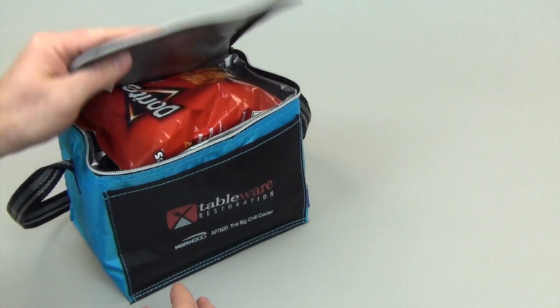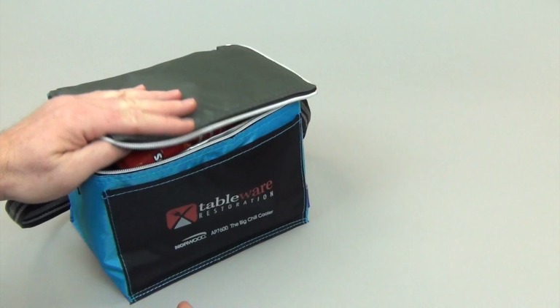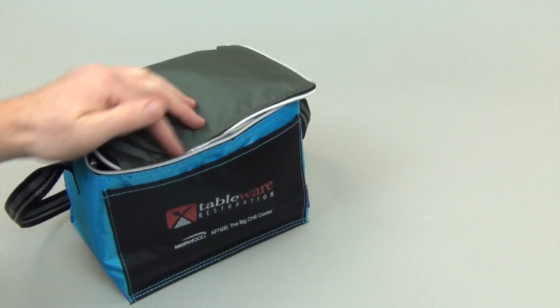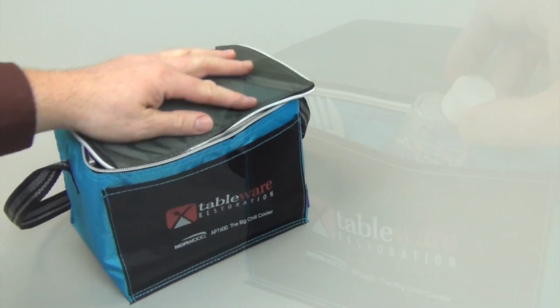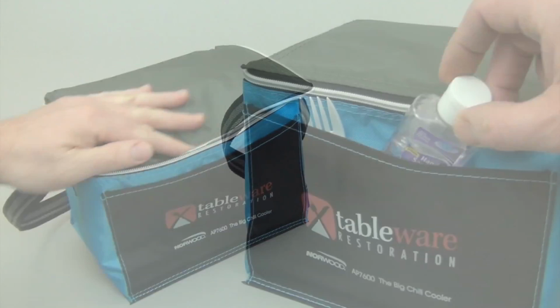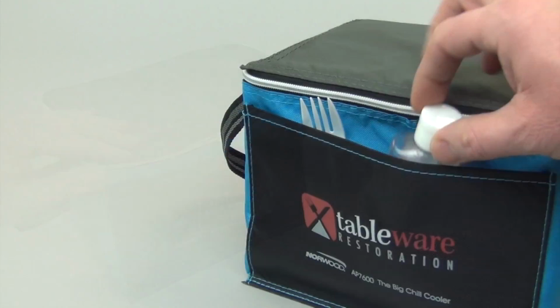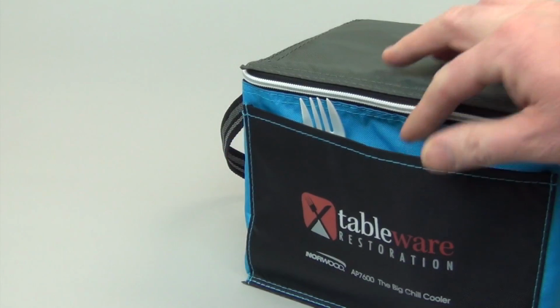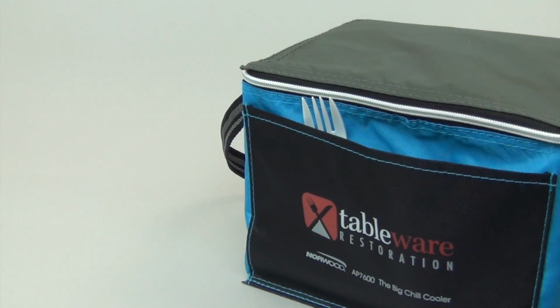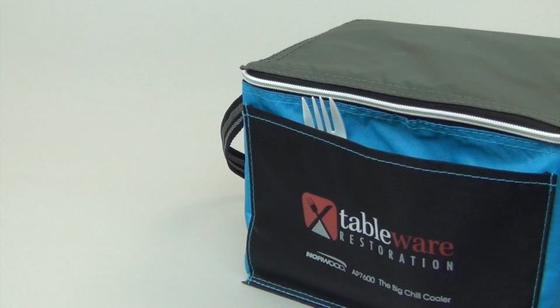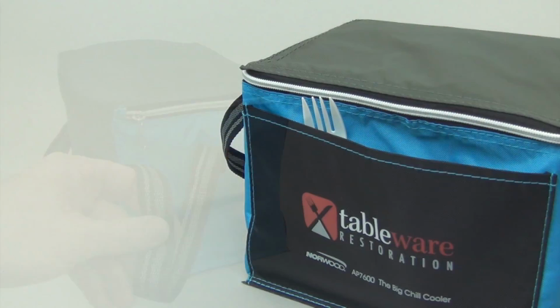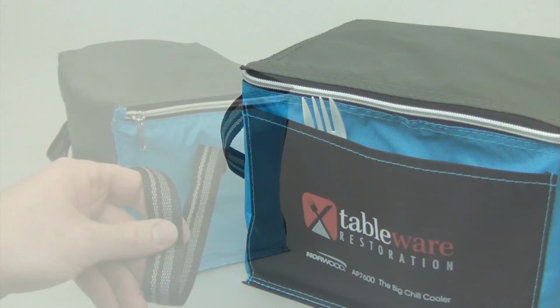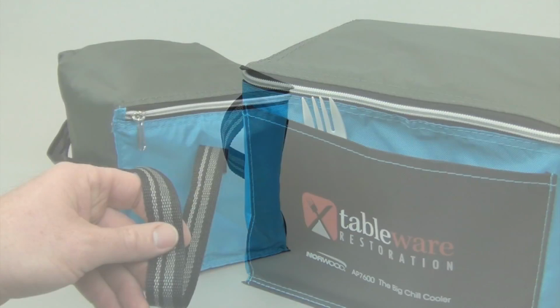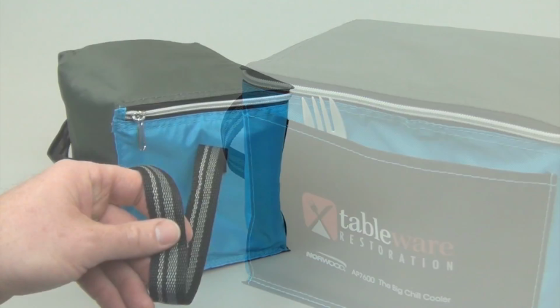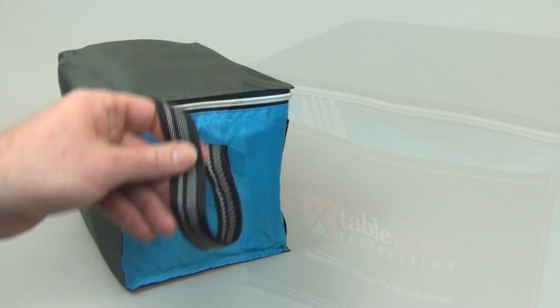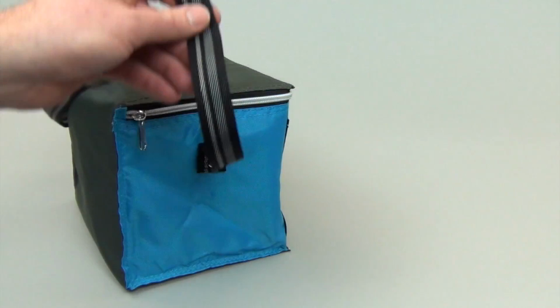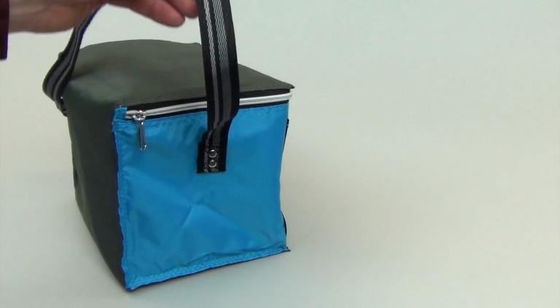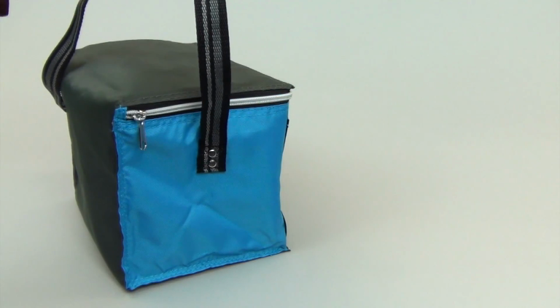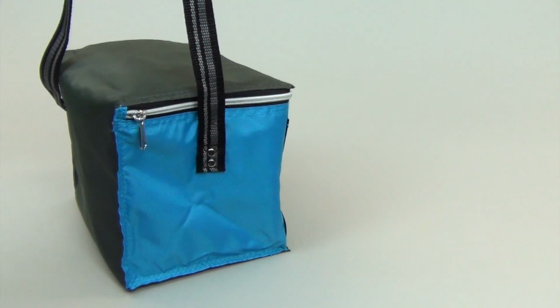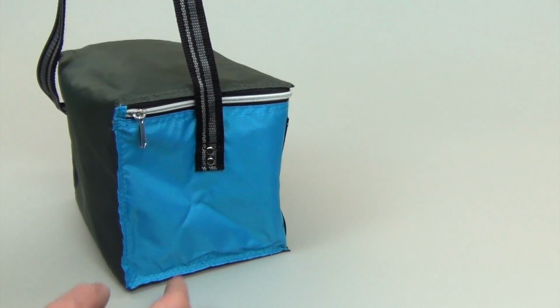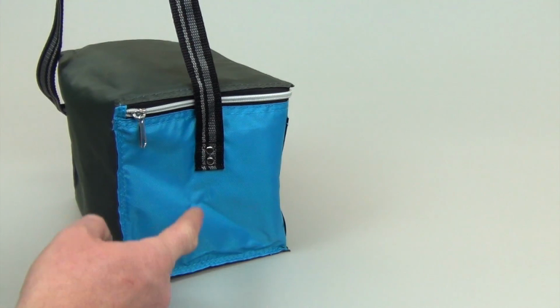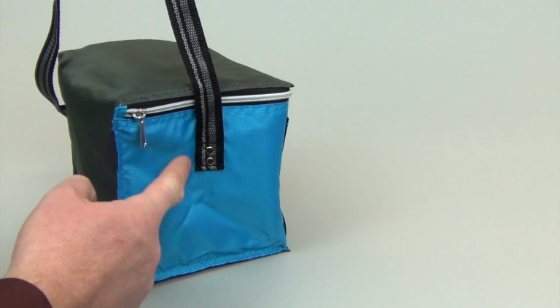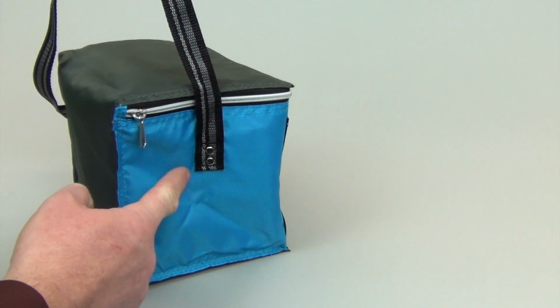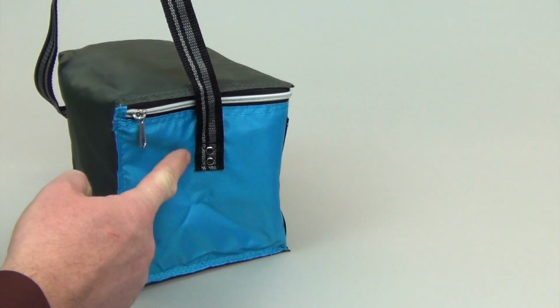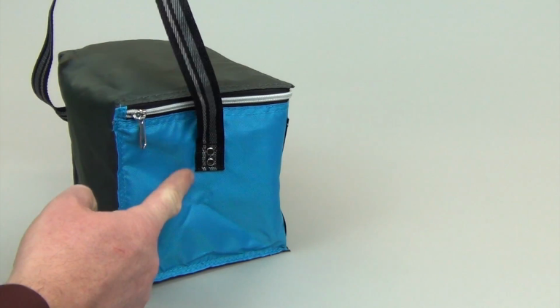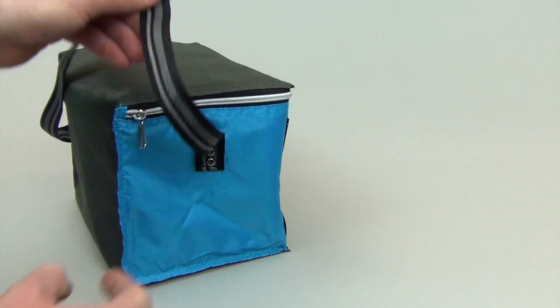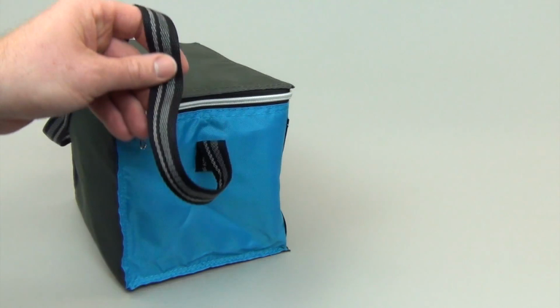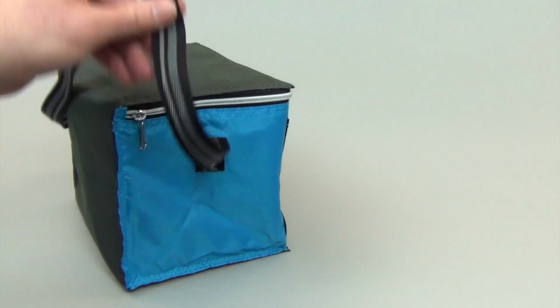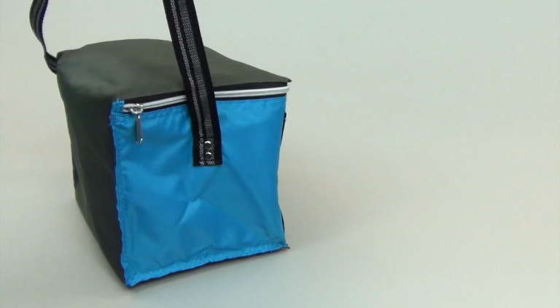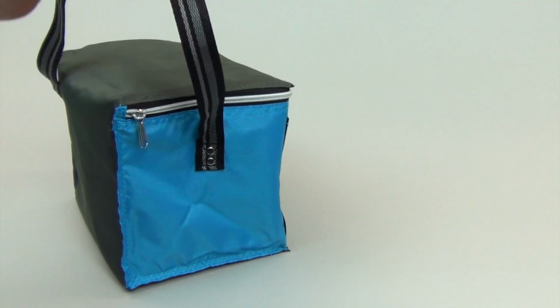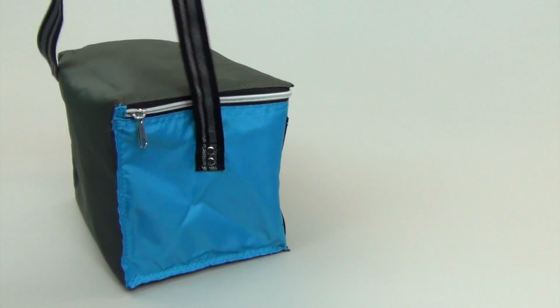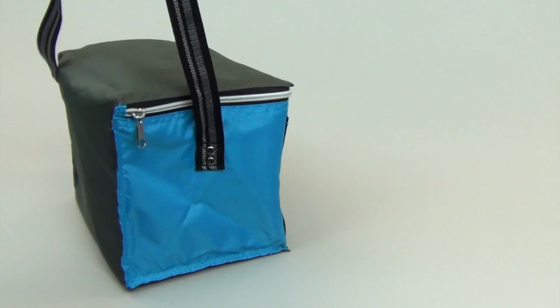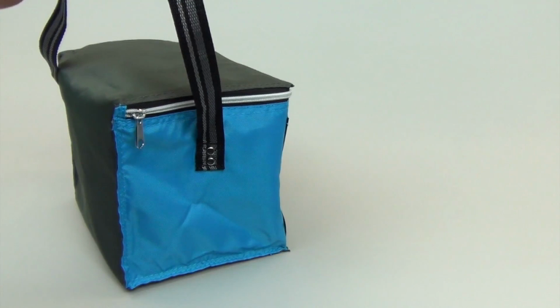It also features a front slip pocket. The striped shoulder strap is reinforced with rivets and built for reliability.